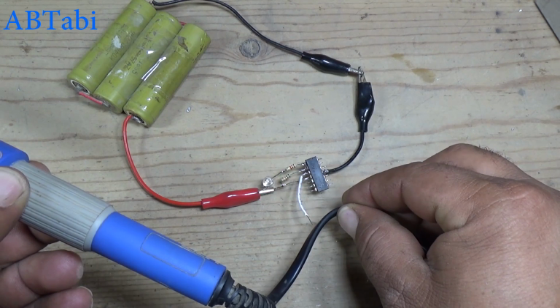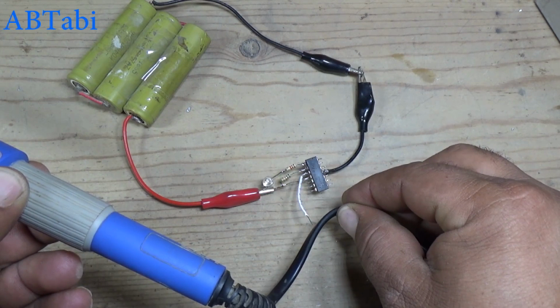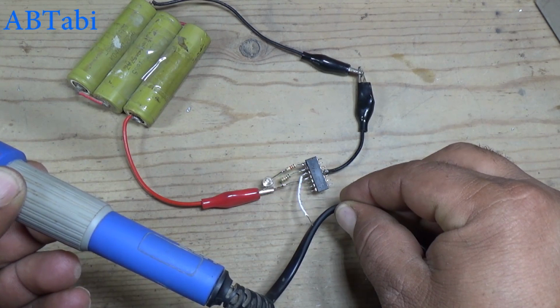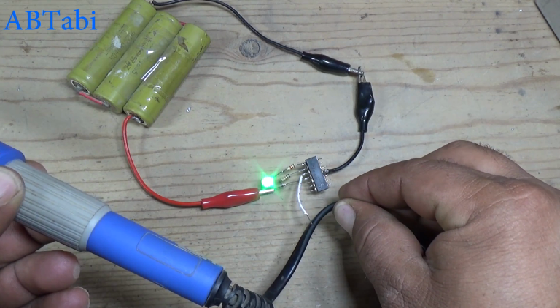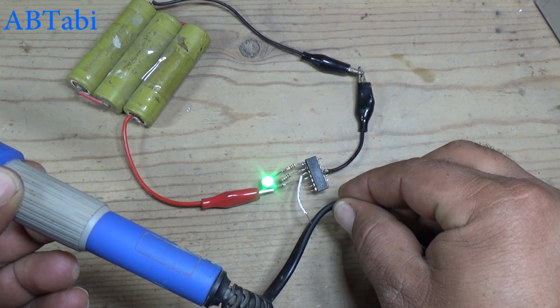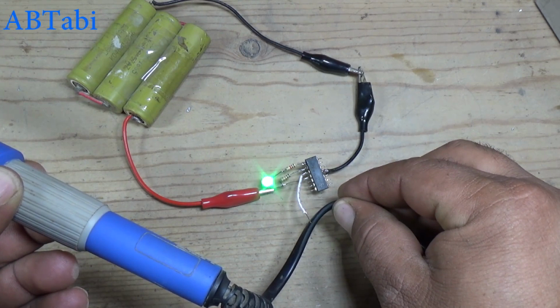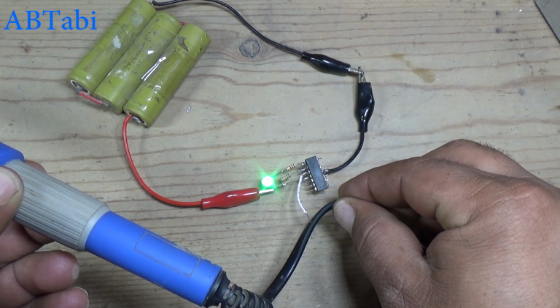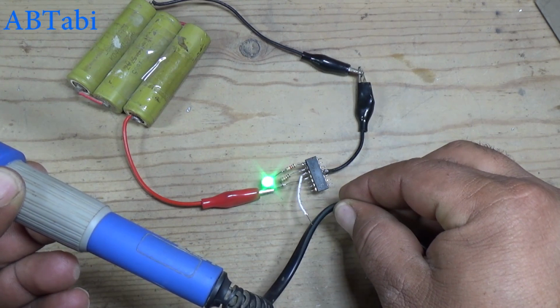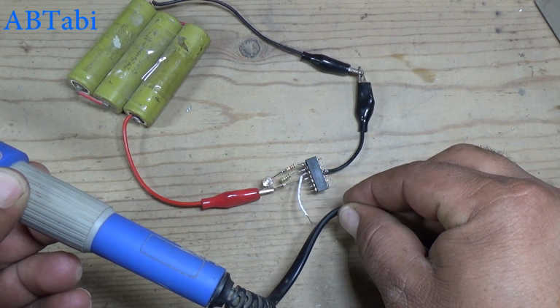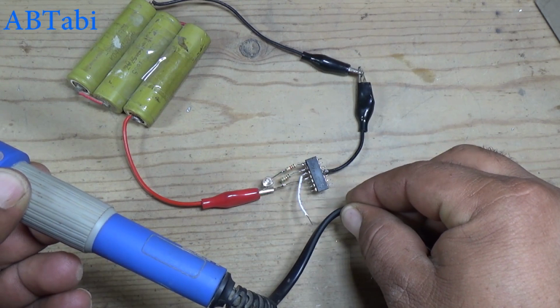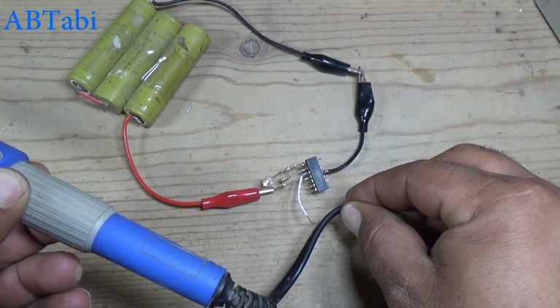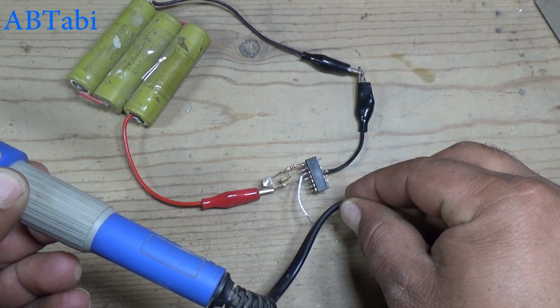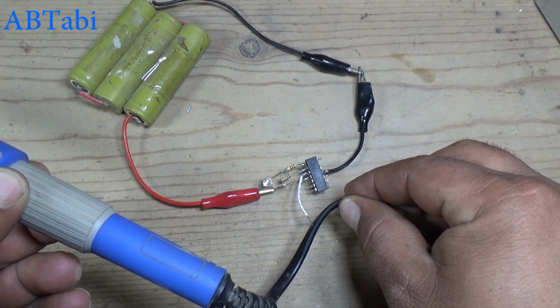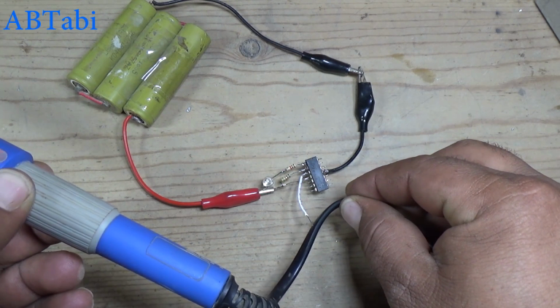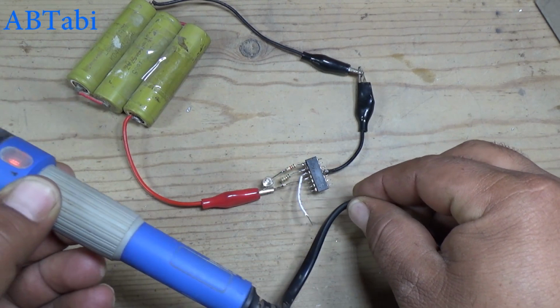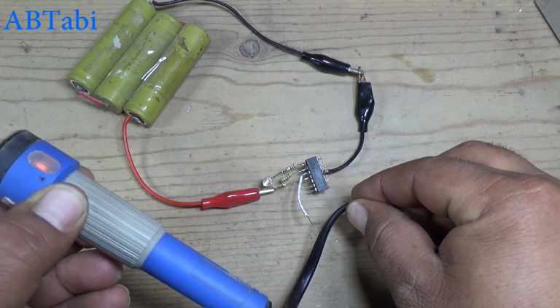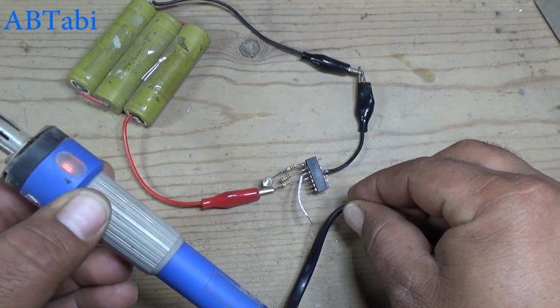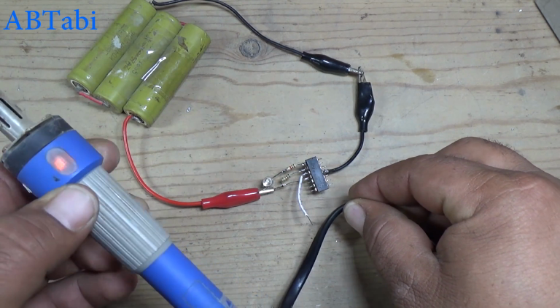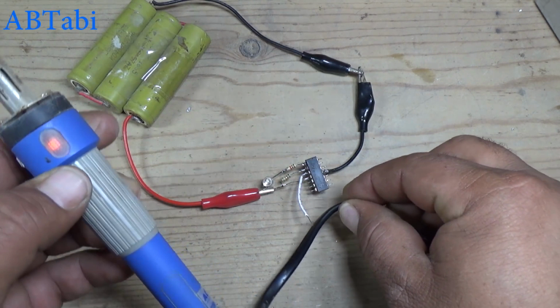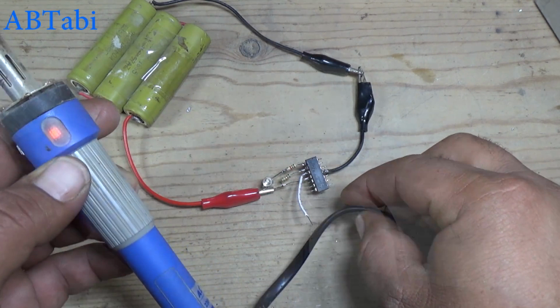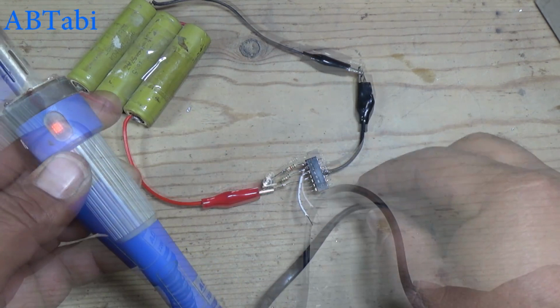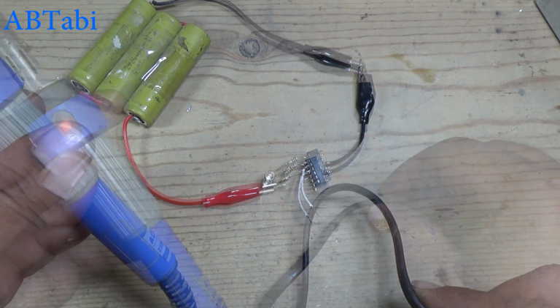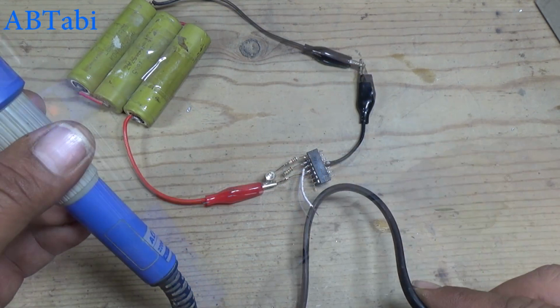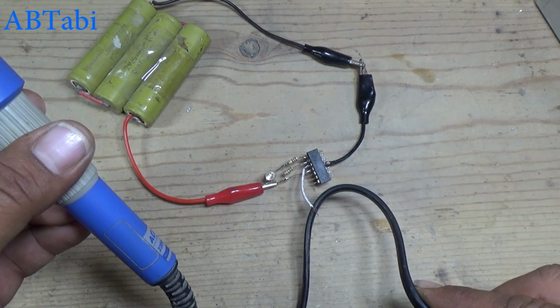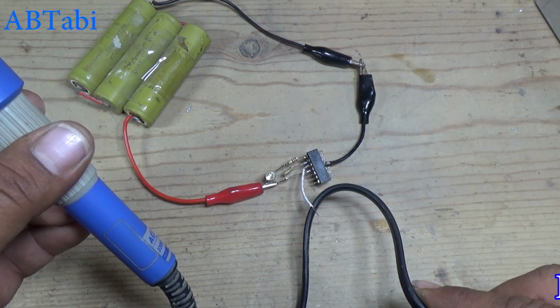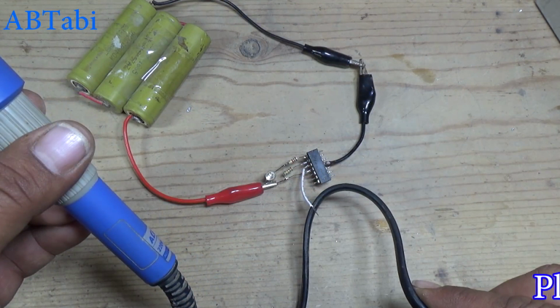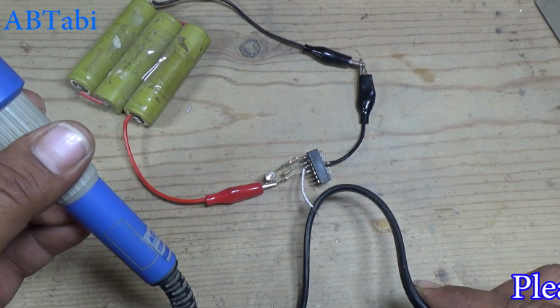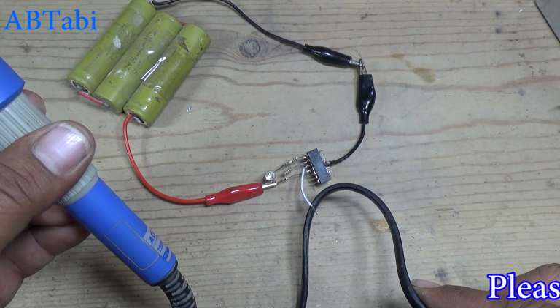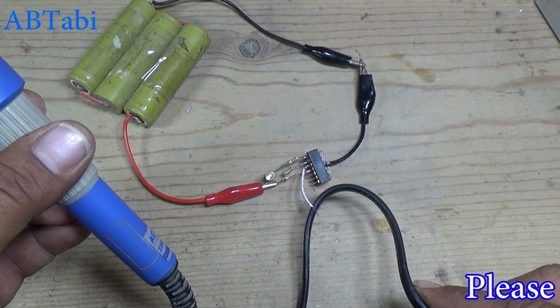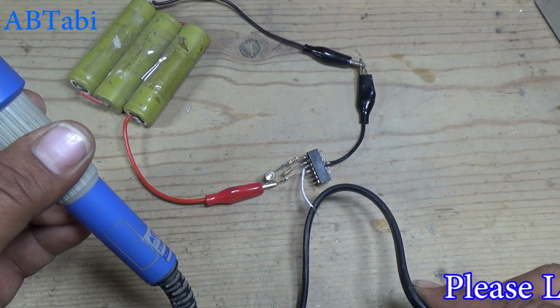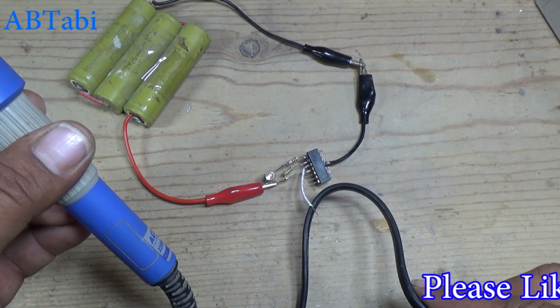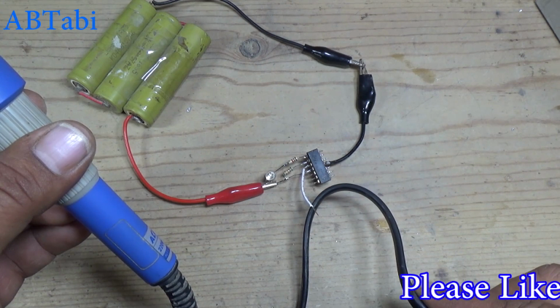This circuit also works when we test AC power supply continuity.